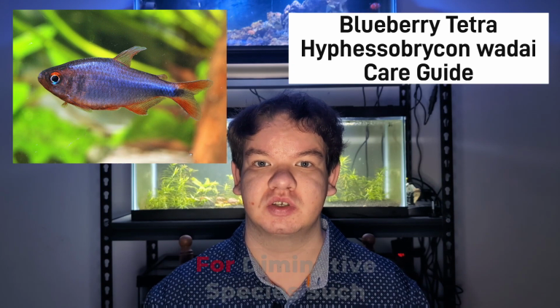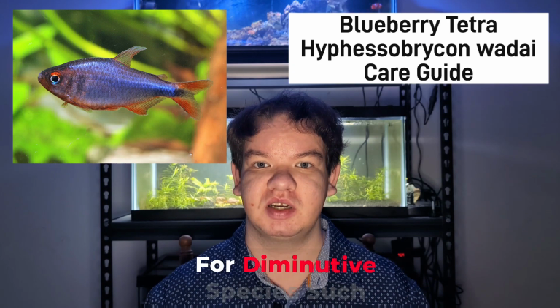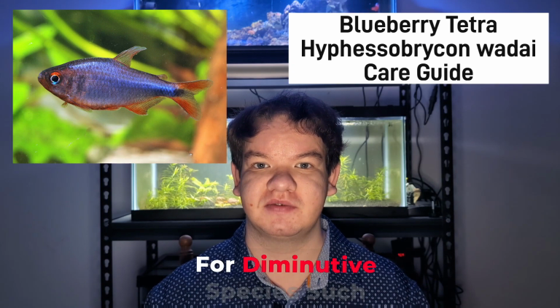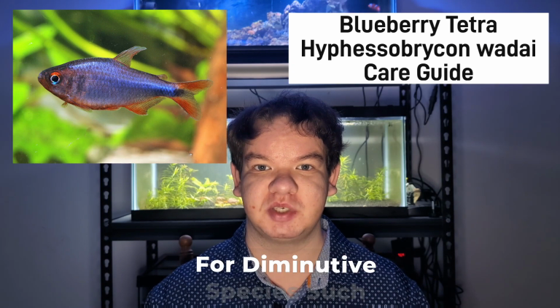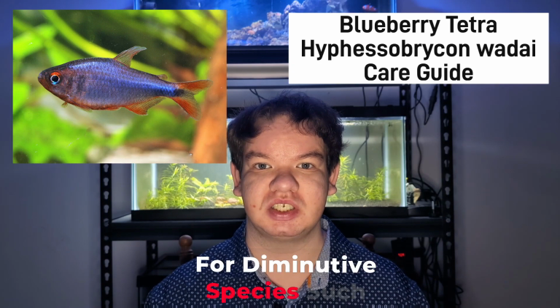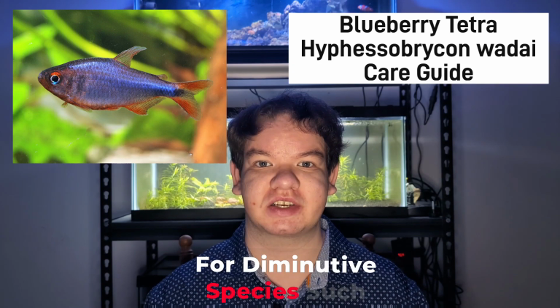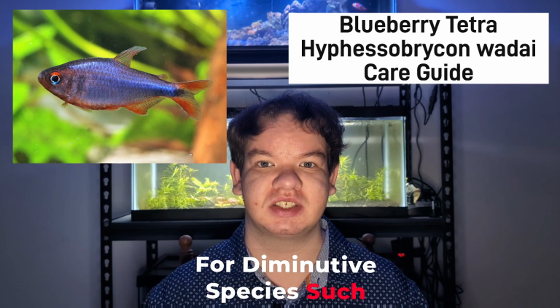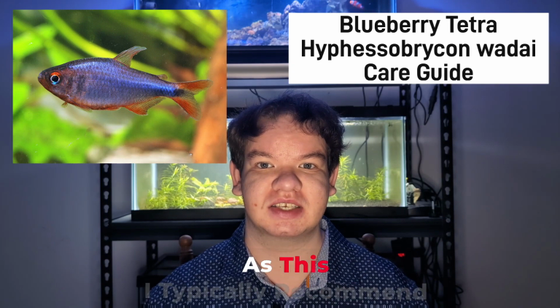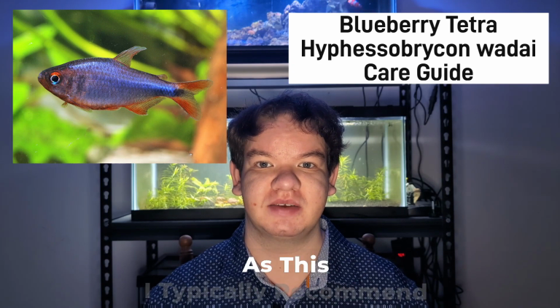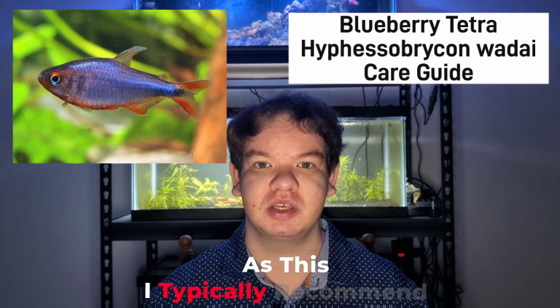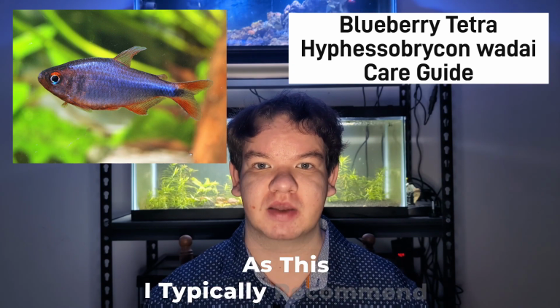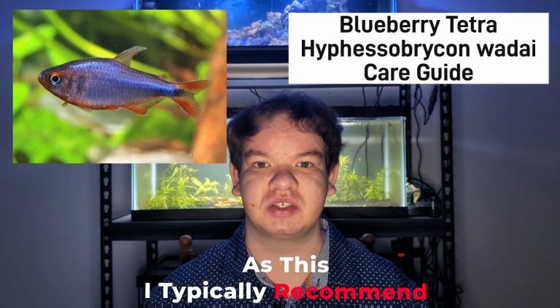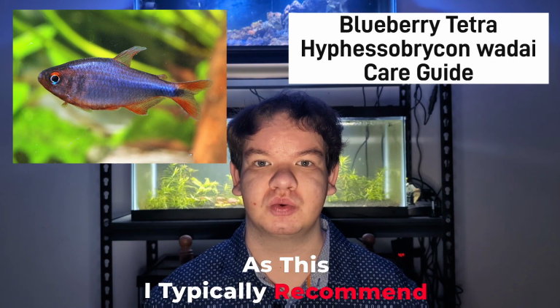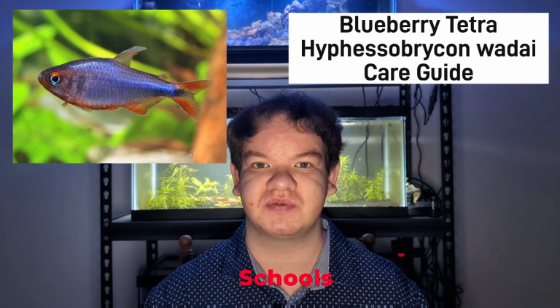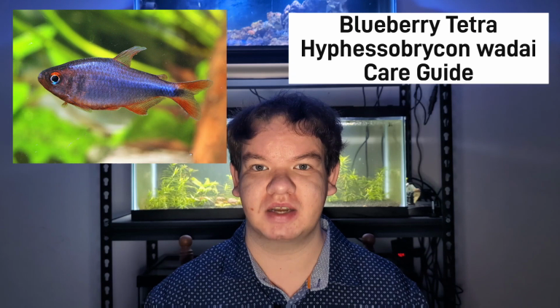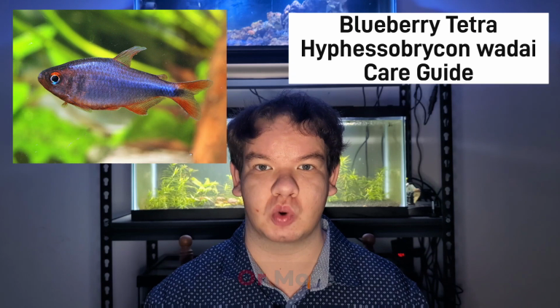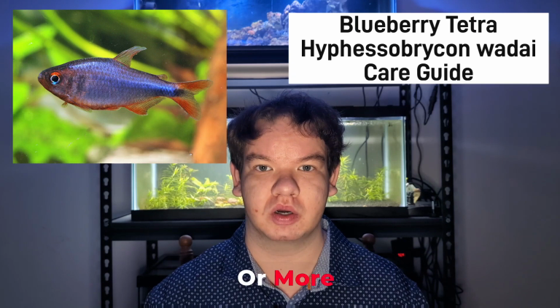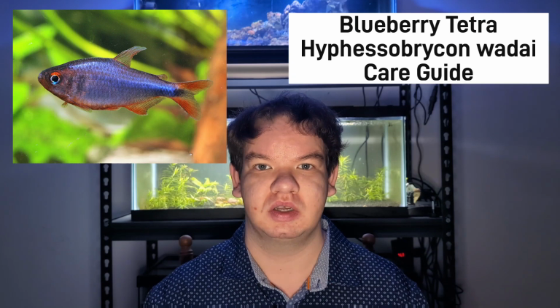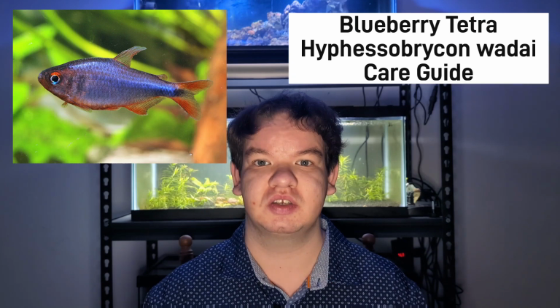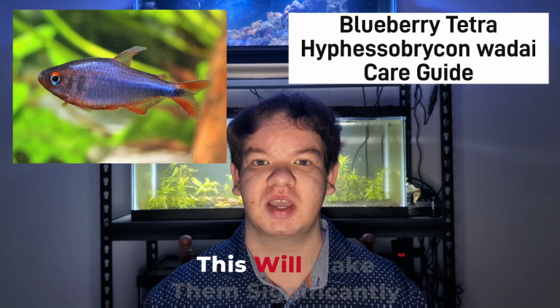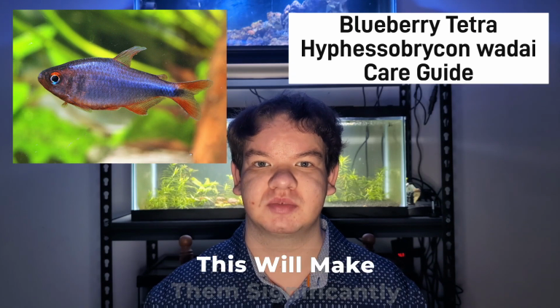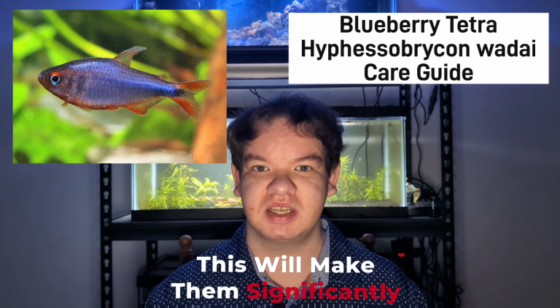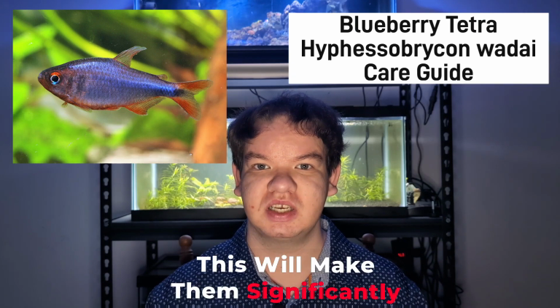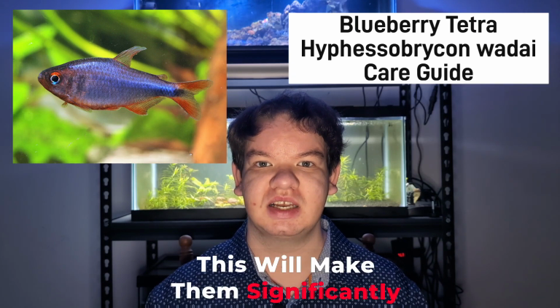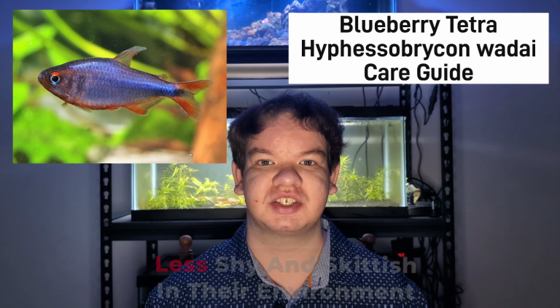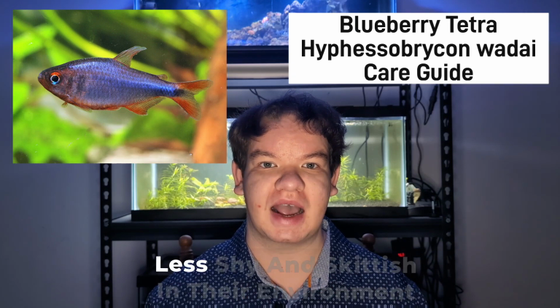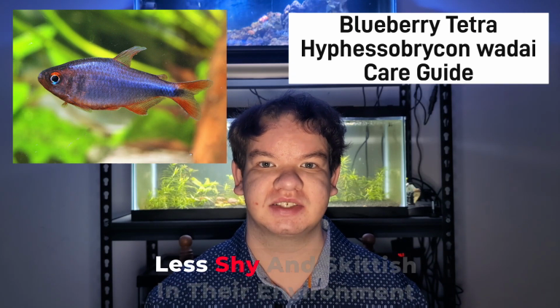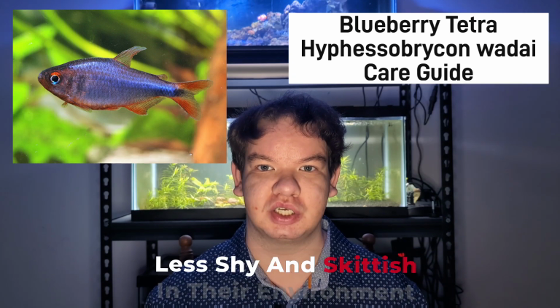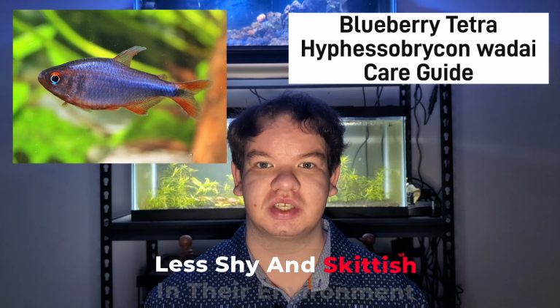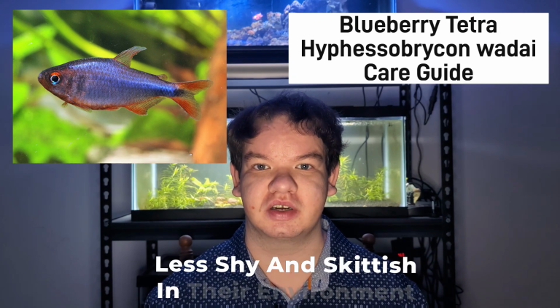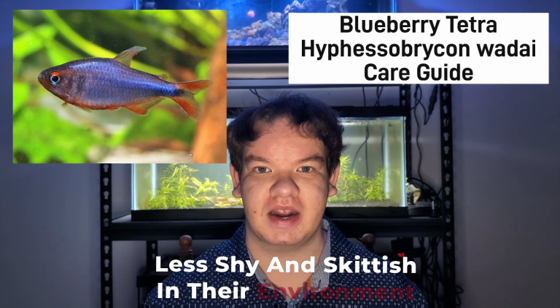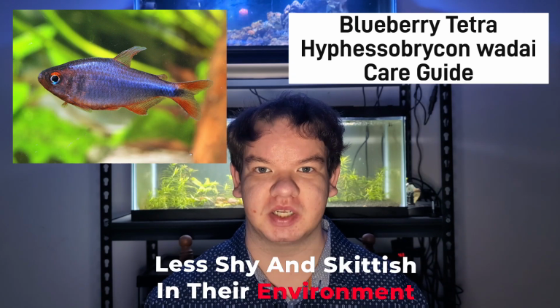For diminutive species such as this, I typically recommend schools of 10 or more. This will make them significantly less shy and skittish in their environment.